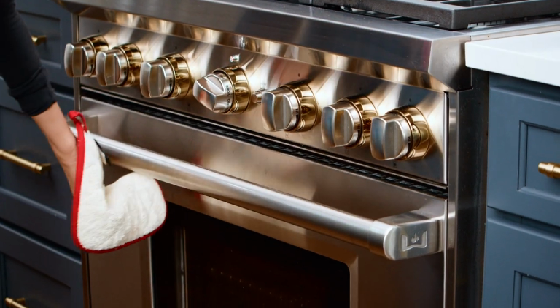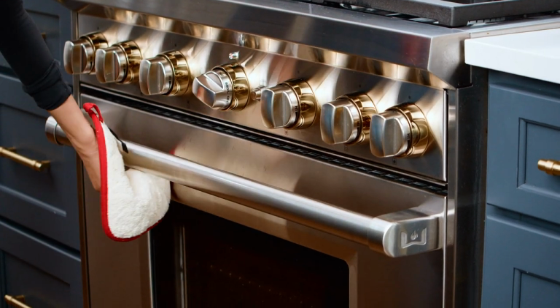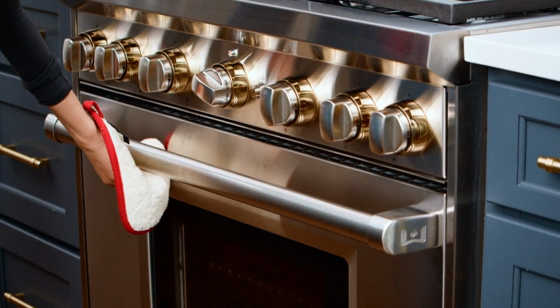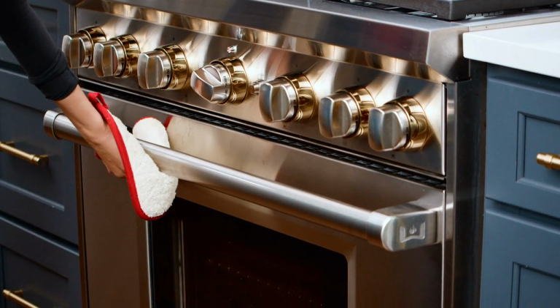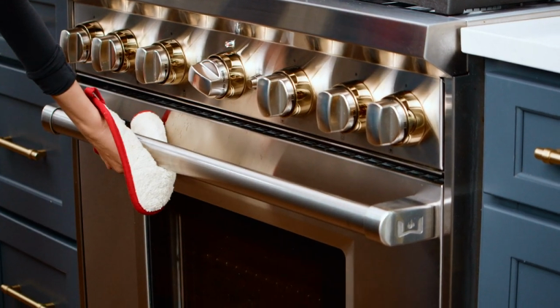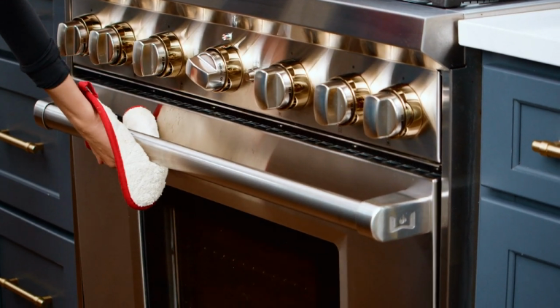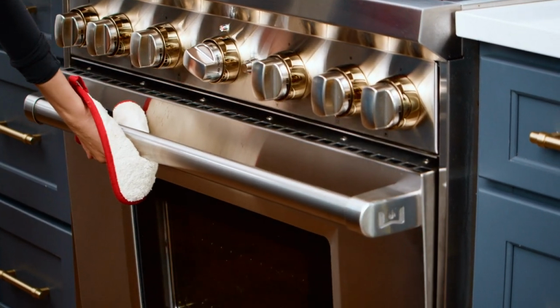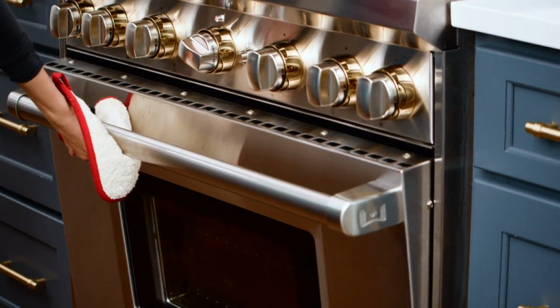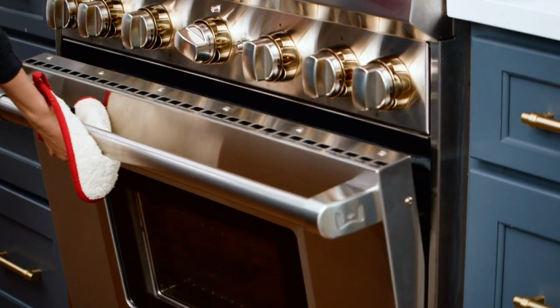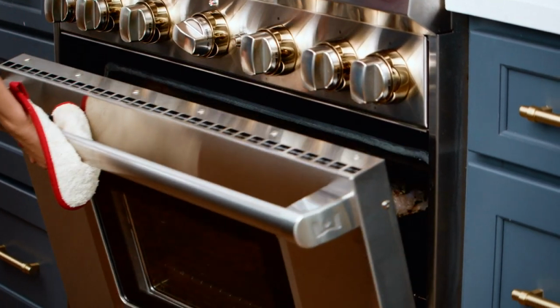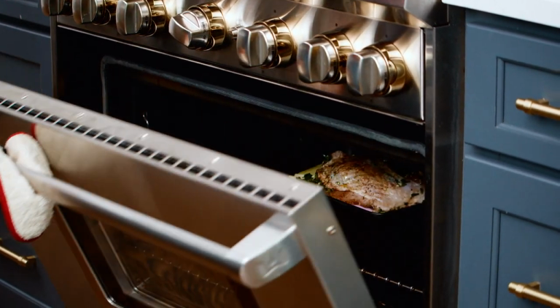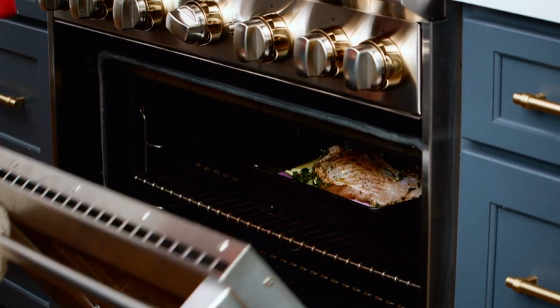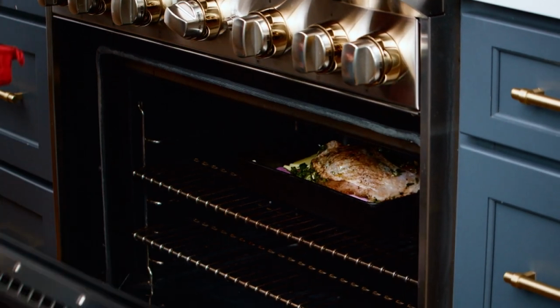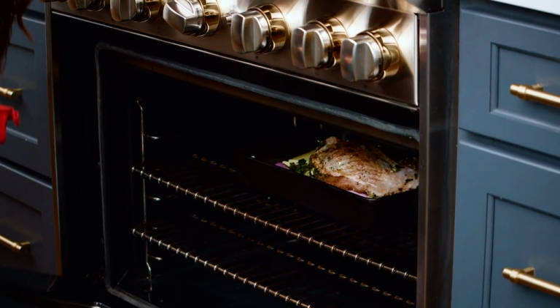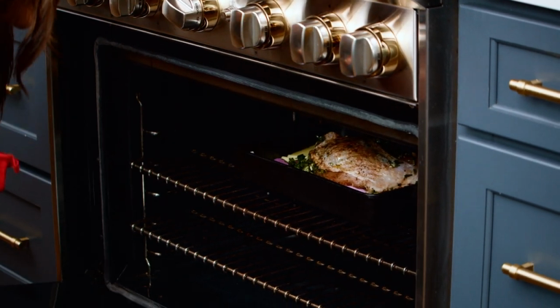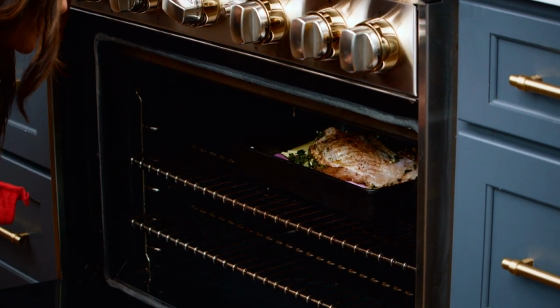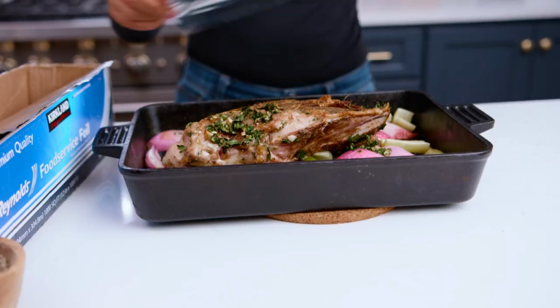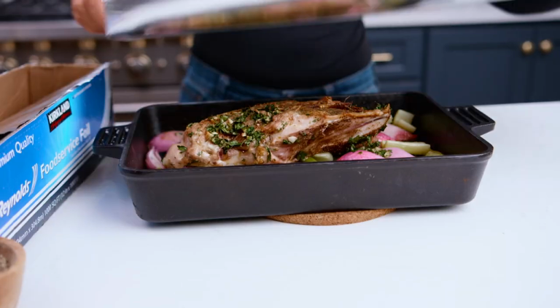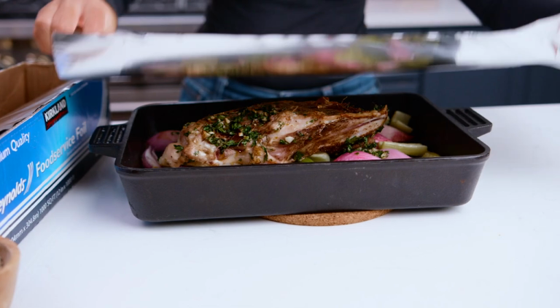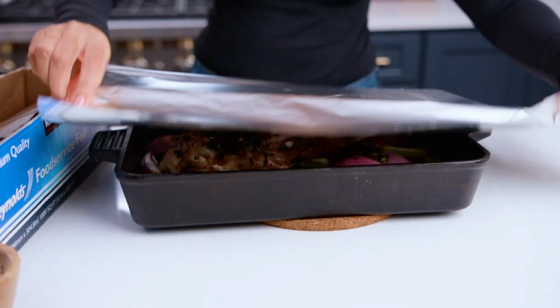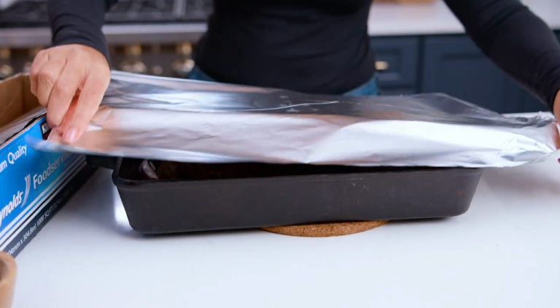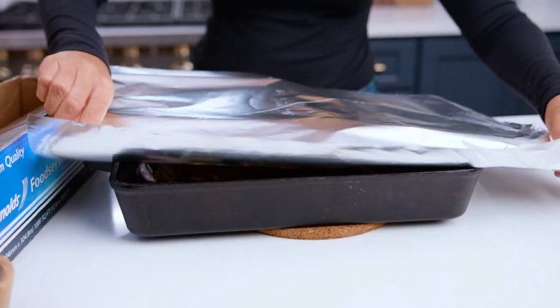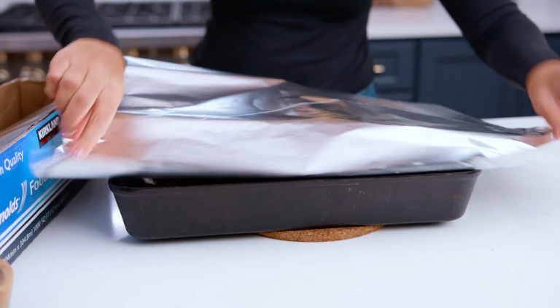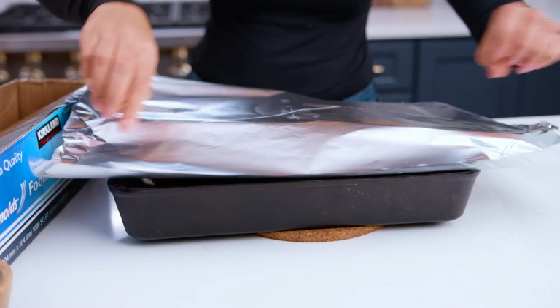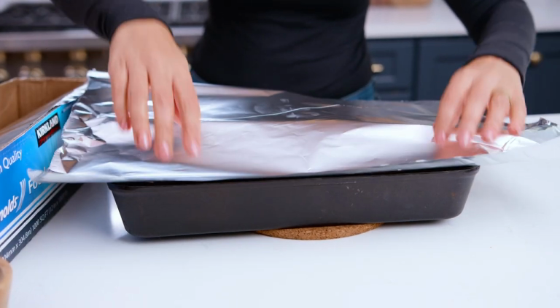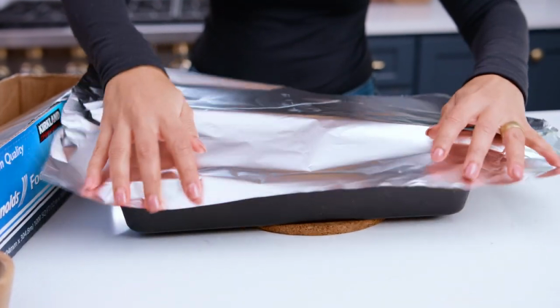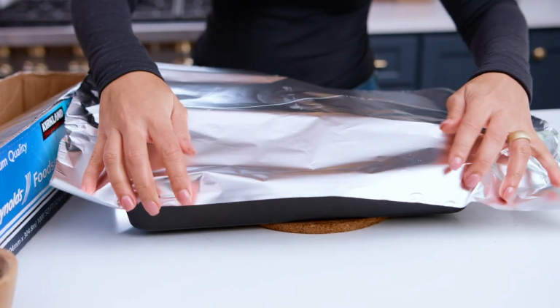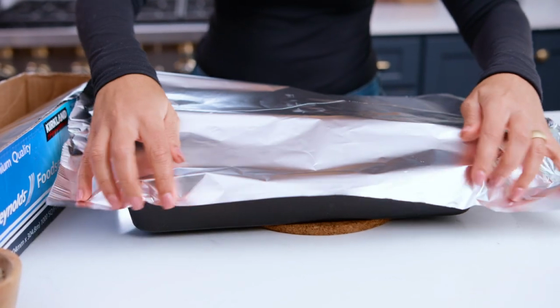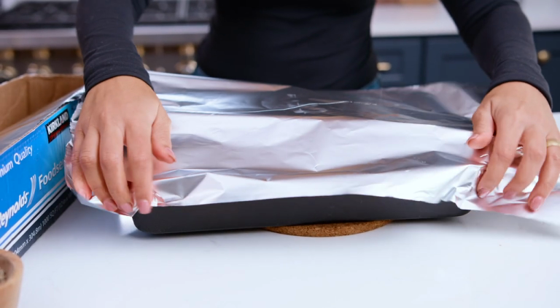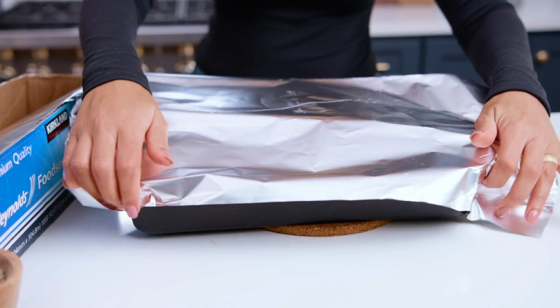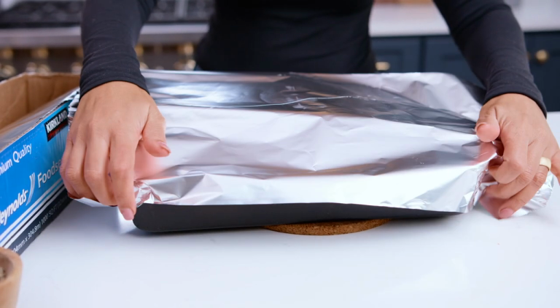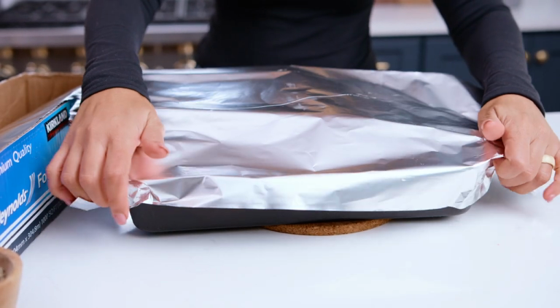It's been about 35 minutes now. I'm gonna cover it and then stick it back in the oven for a few more minutes.